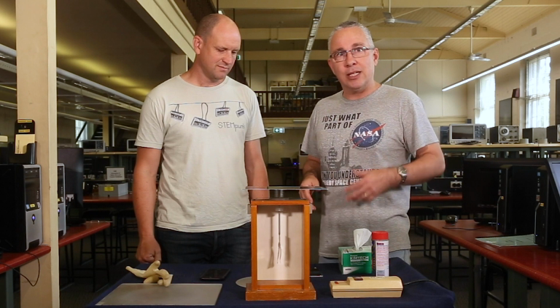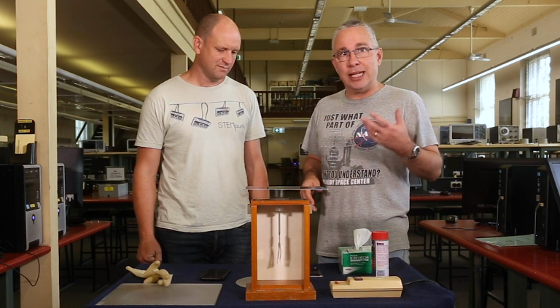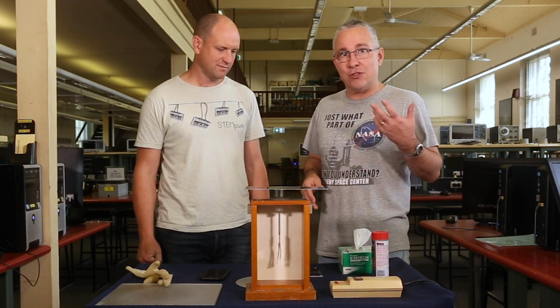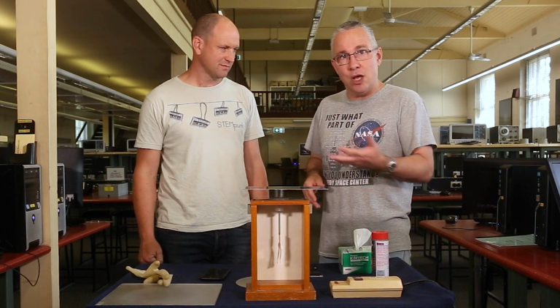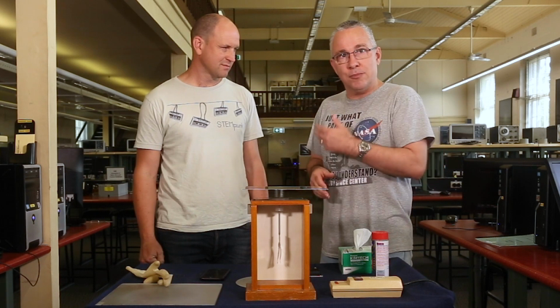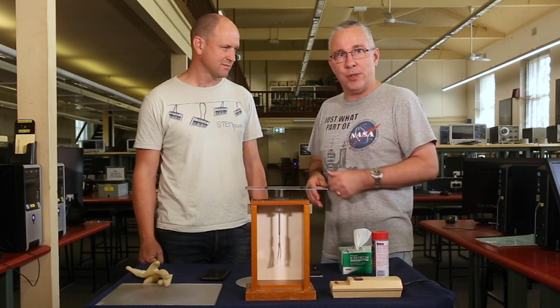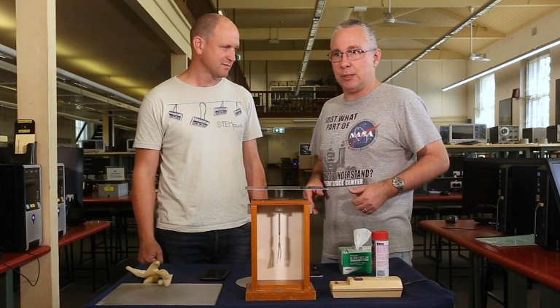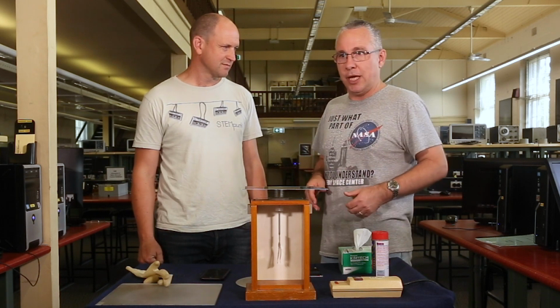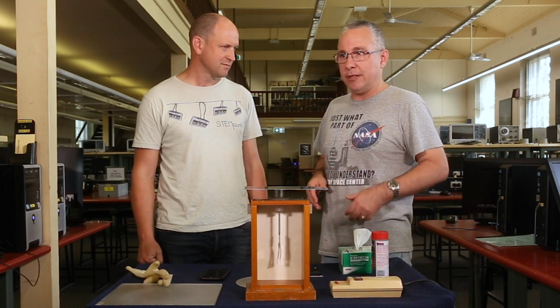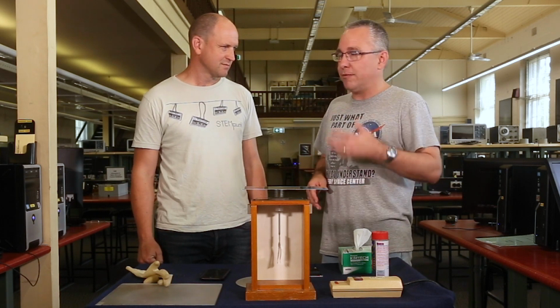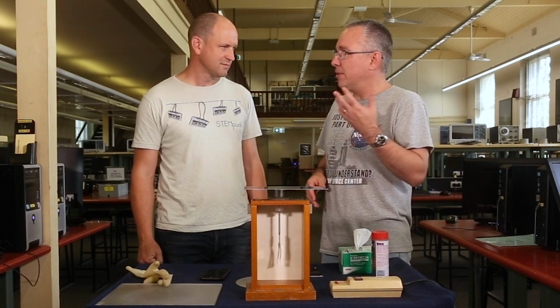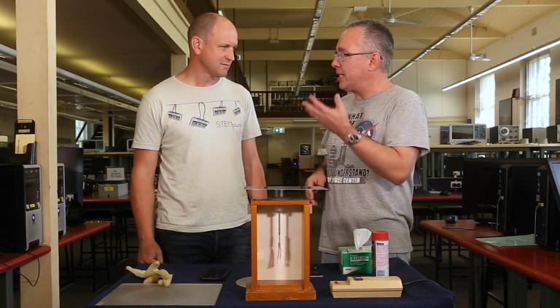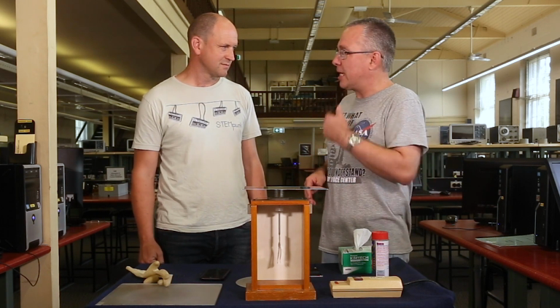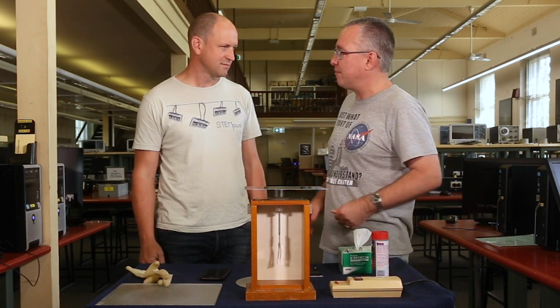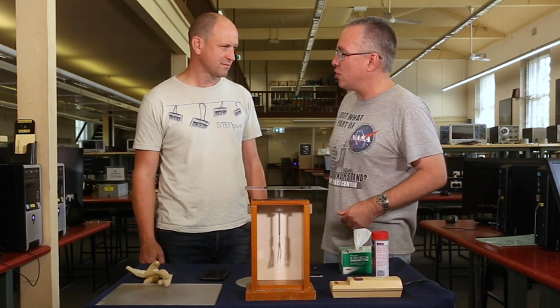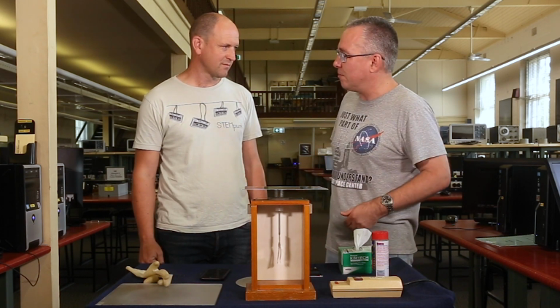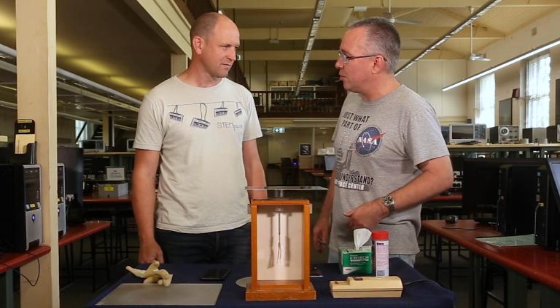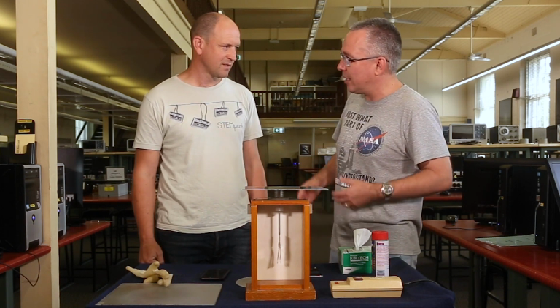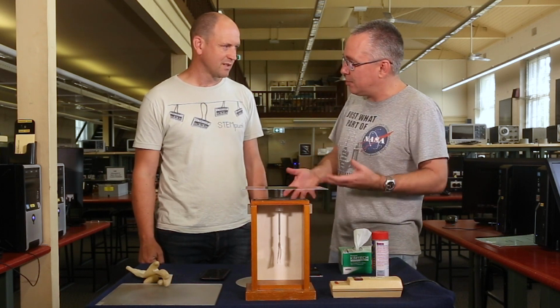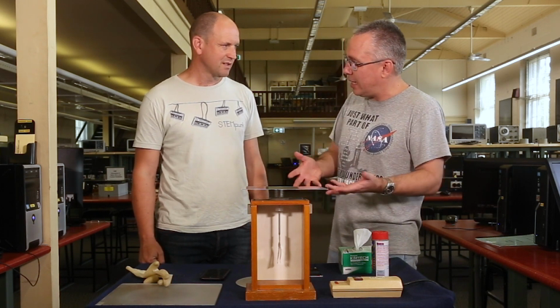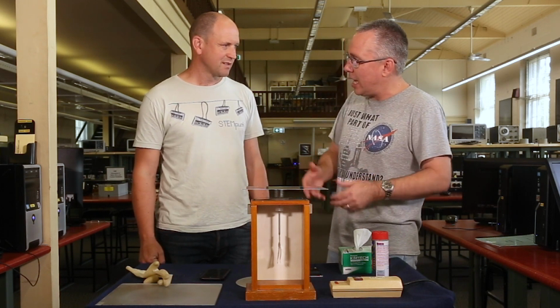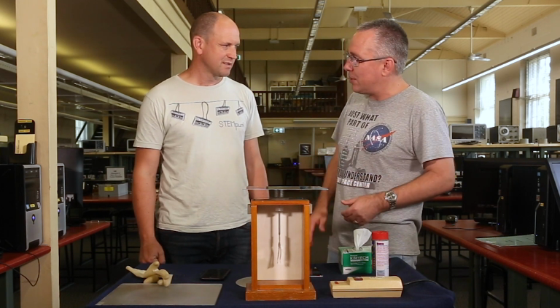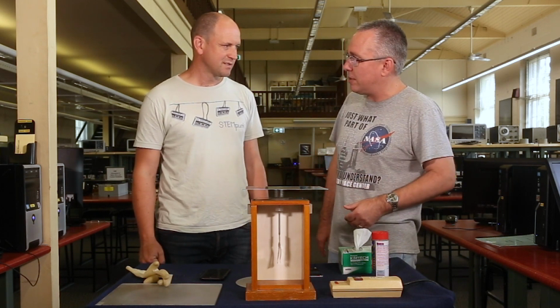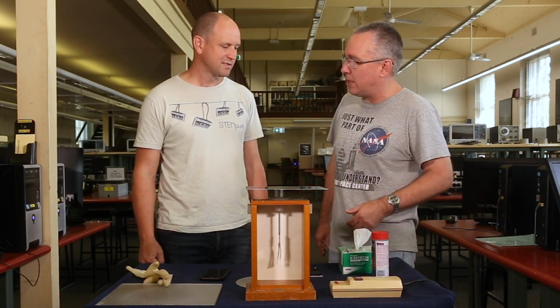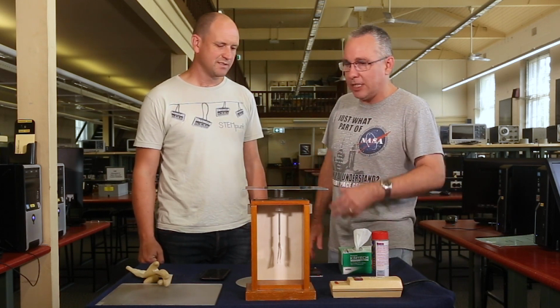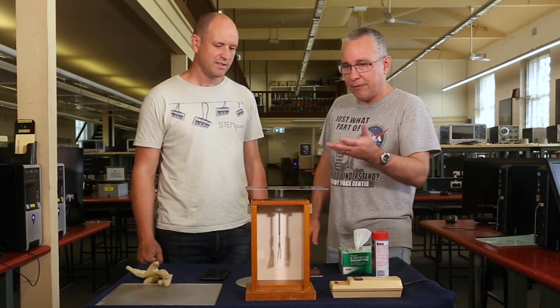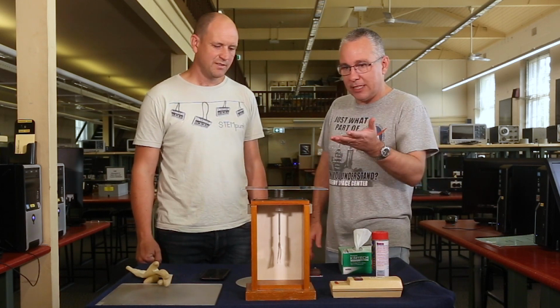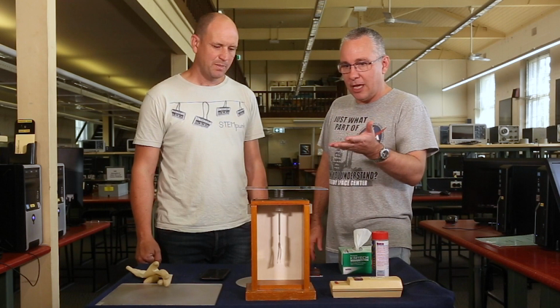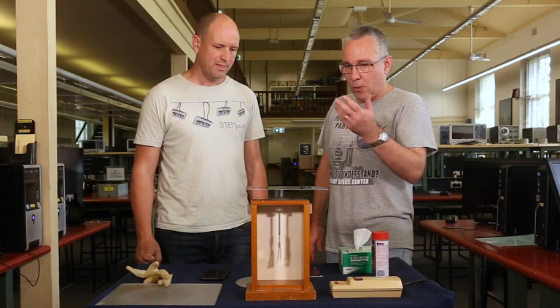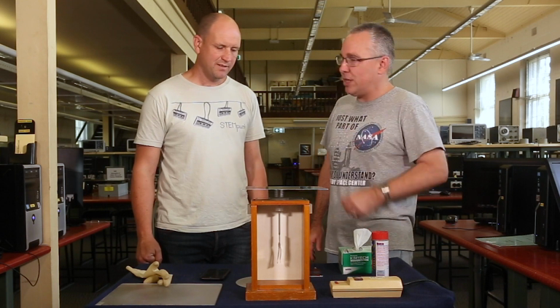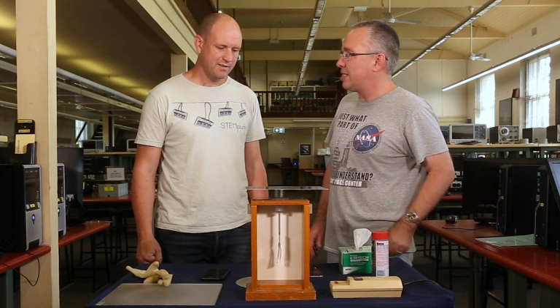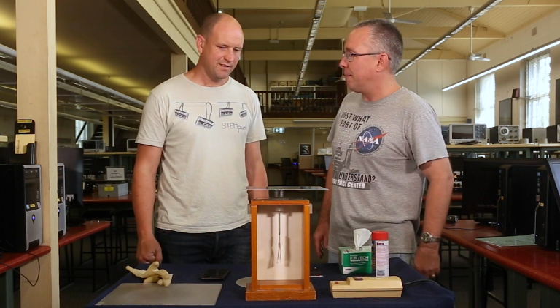I'm going to get Tom to explain it. Tom, do you want to explain how we show the photoelectric effect with this setup?